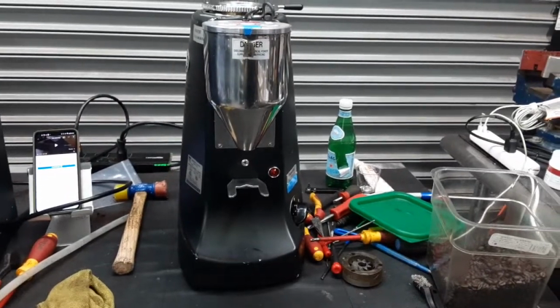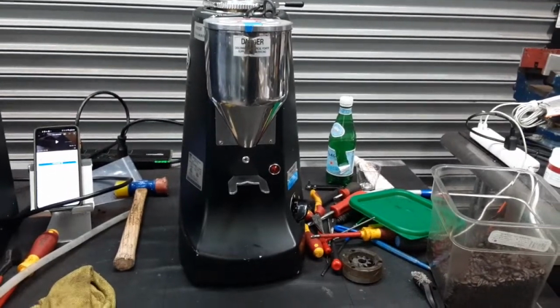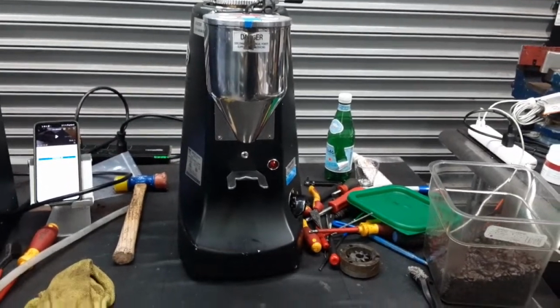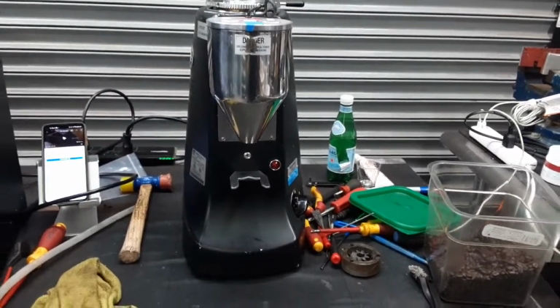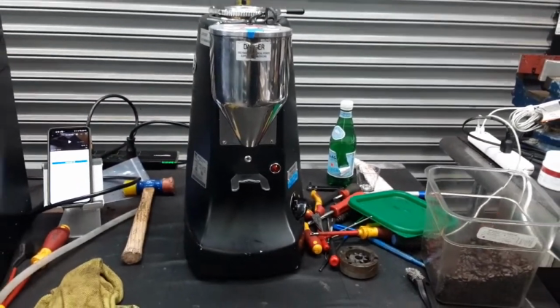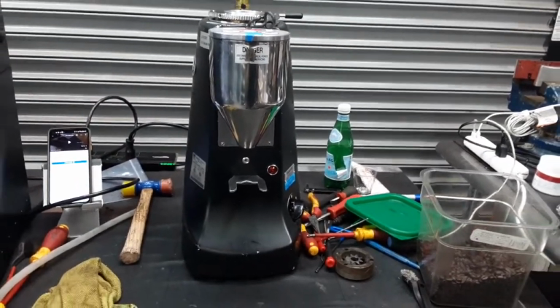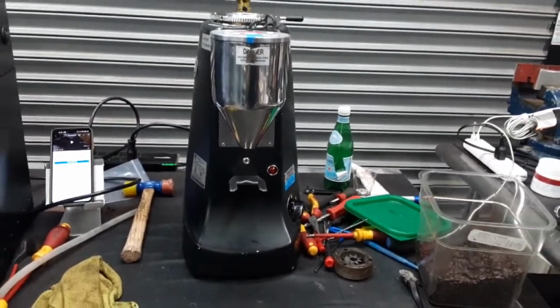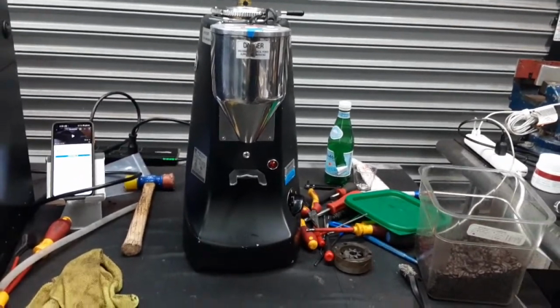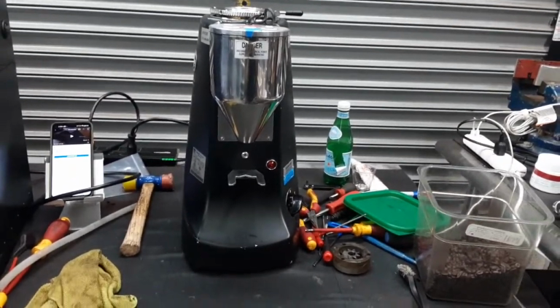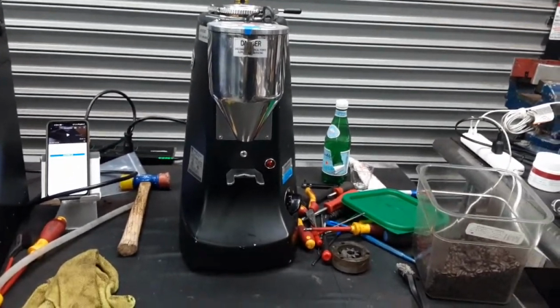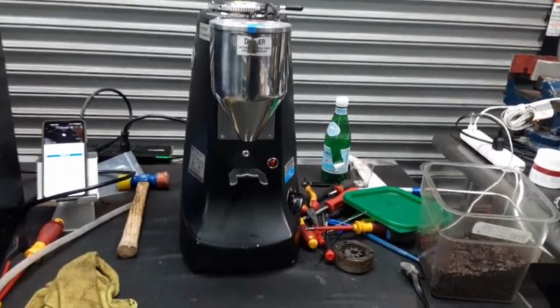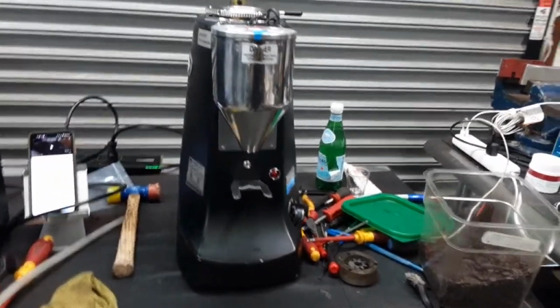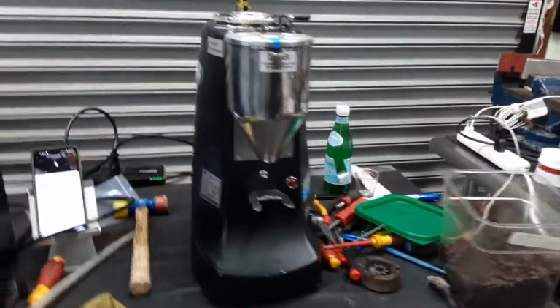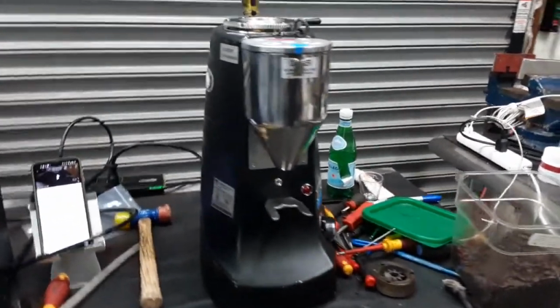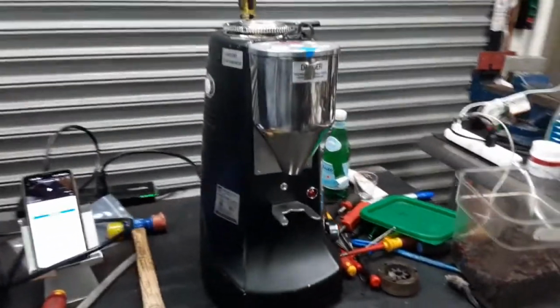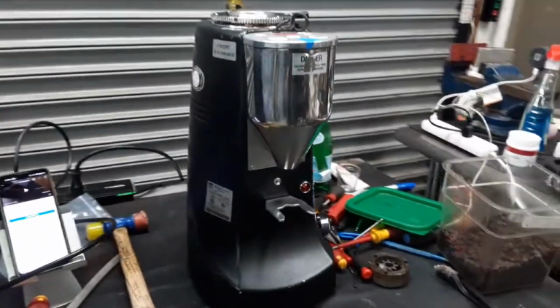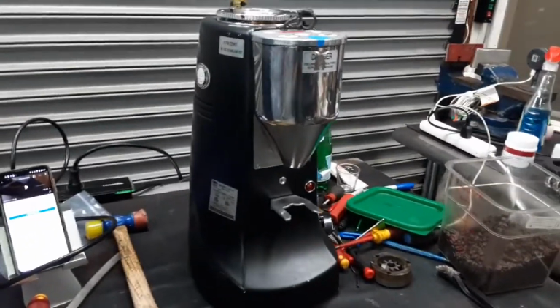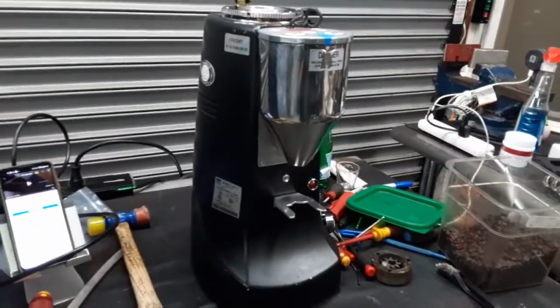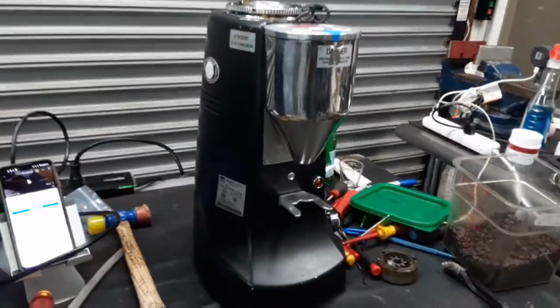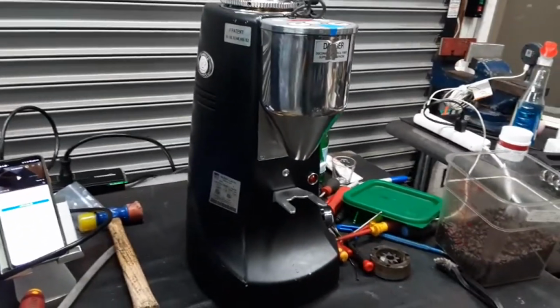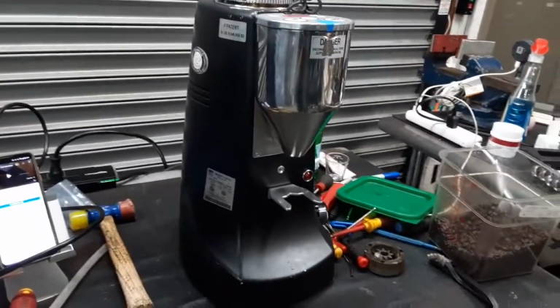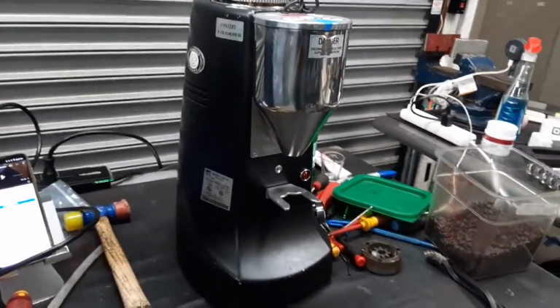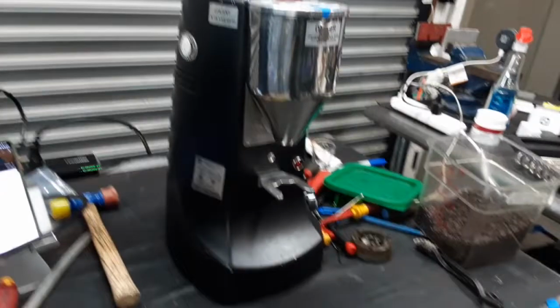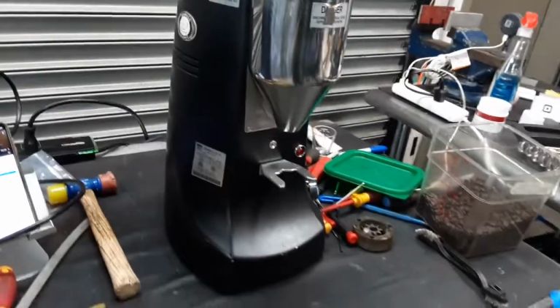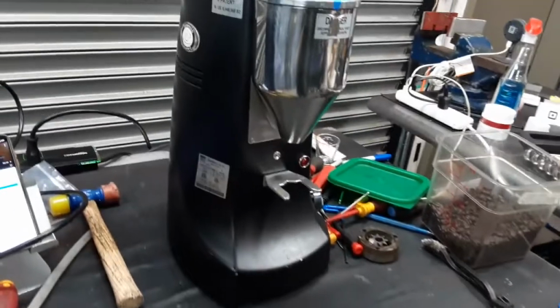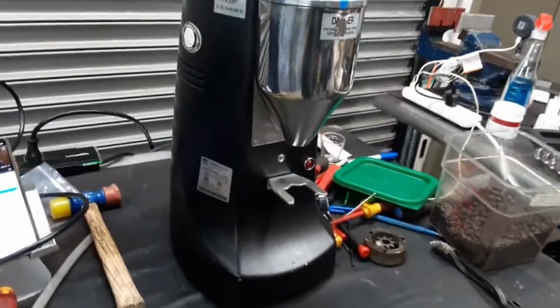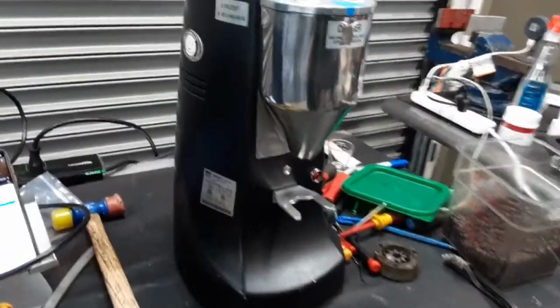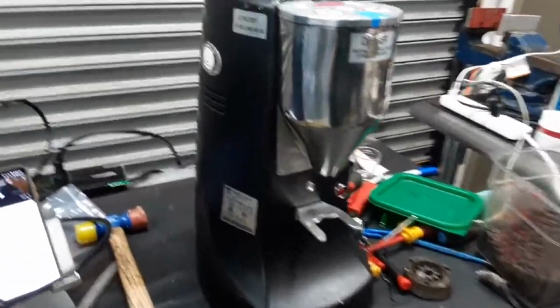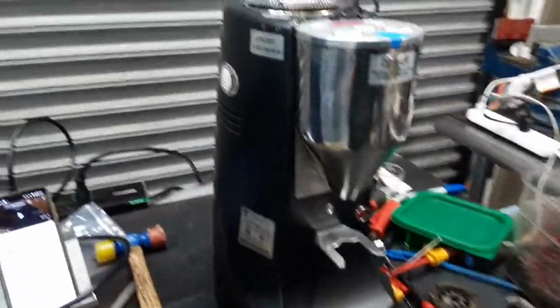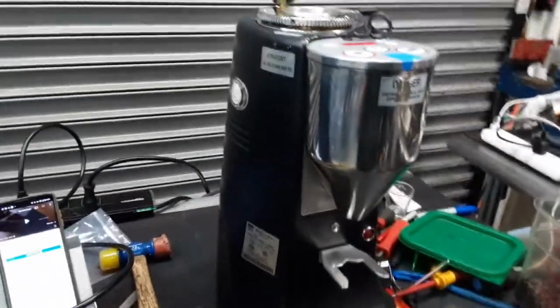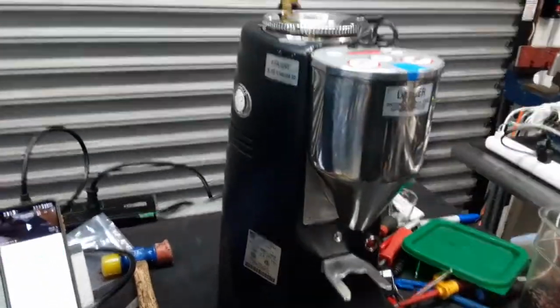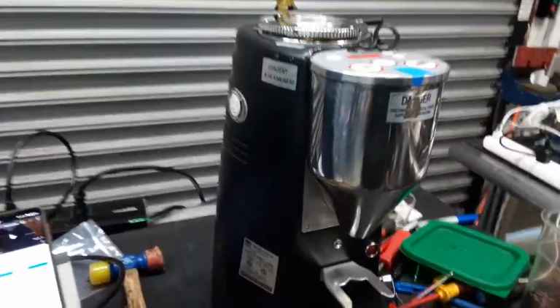Hello everyone and welcome back to Cannon Coffee. Here we have this beautiful Mazzer Luigi SPRL grinder.